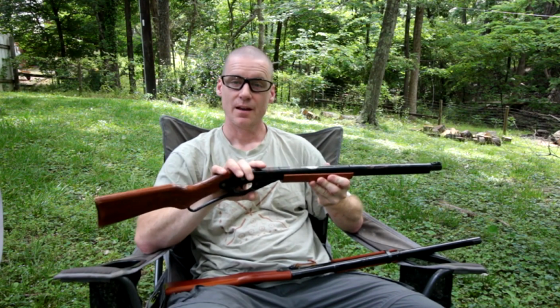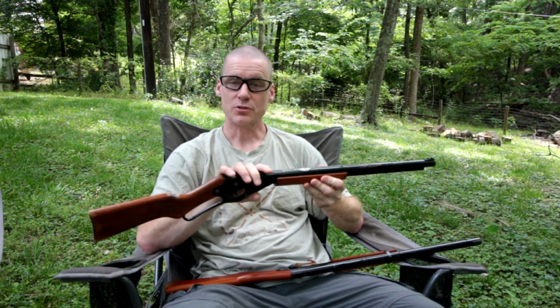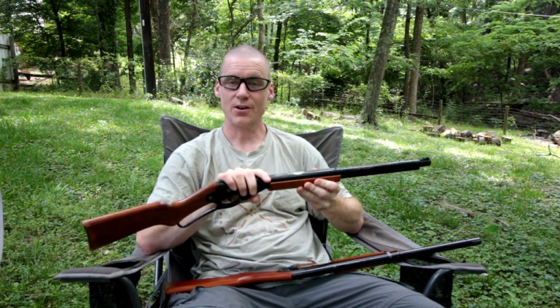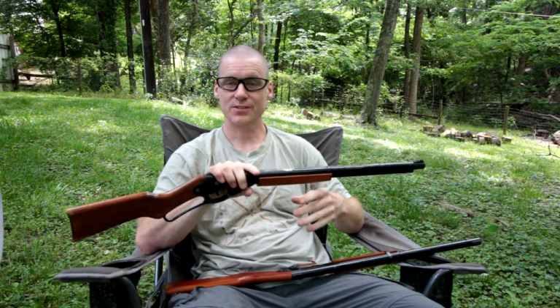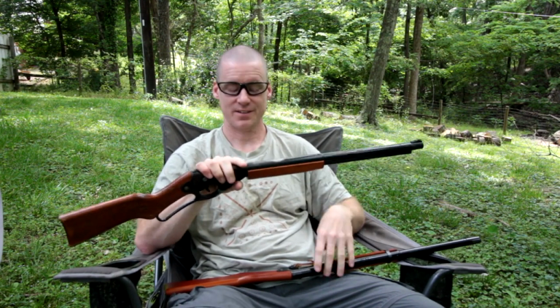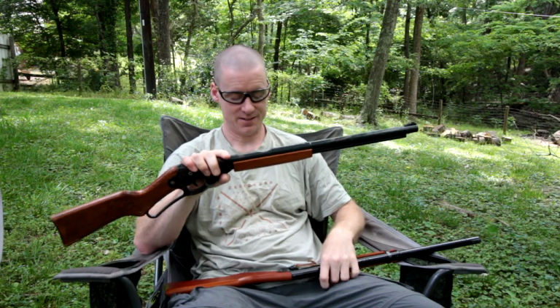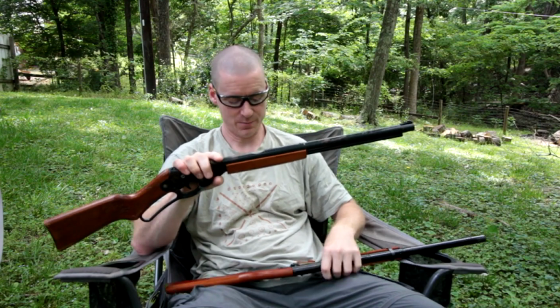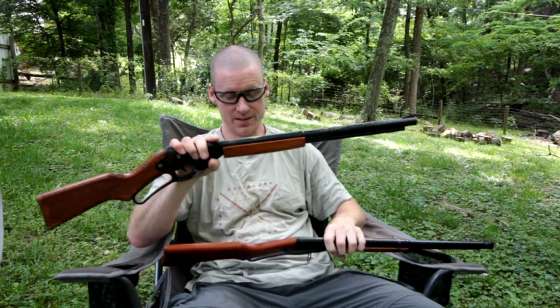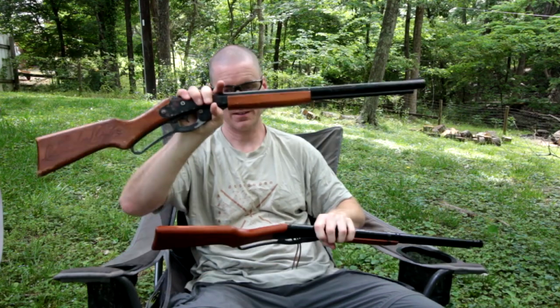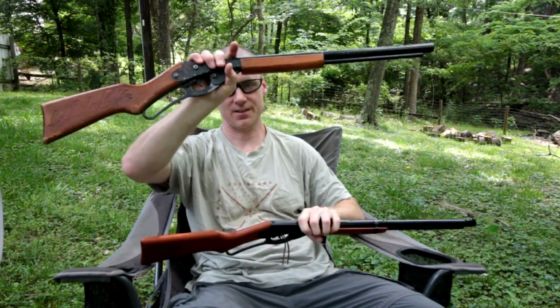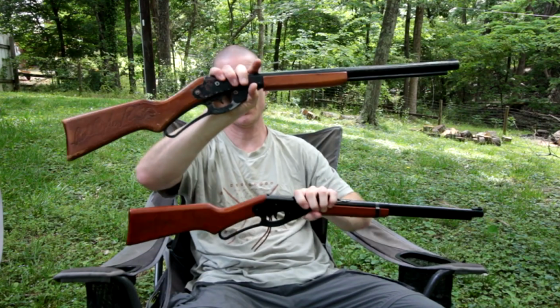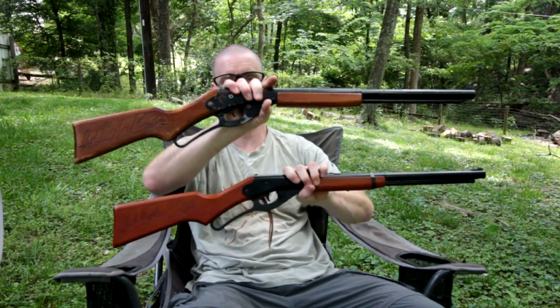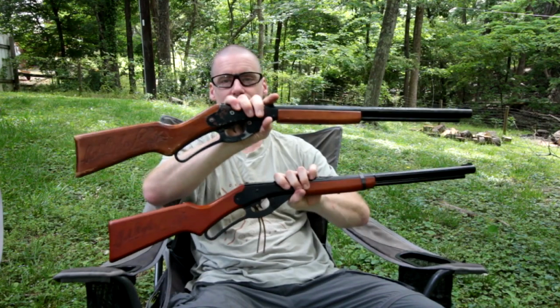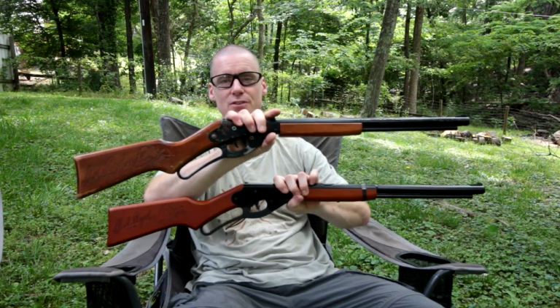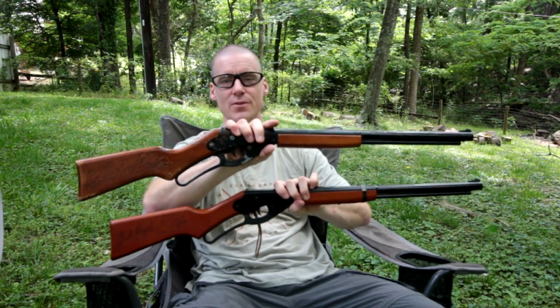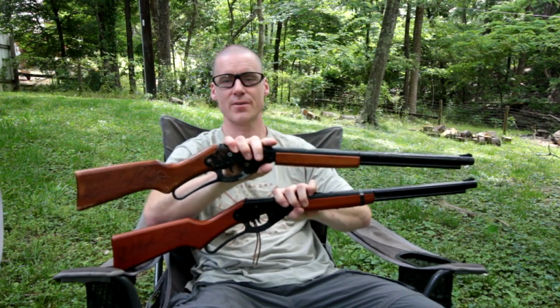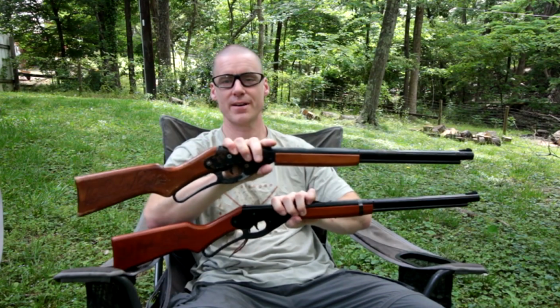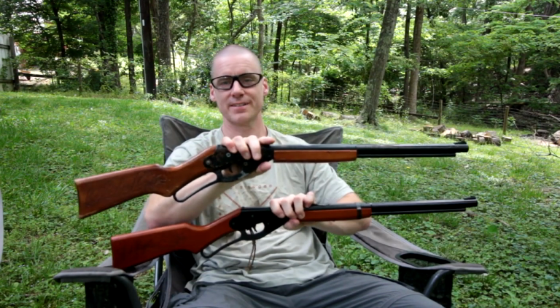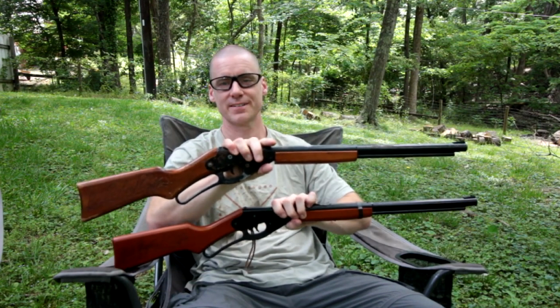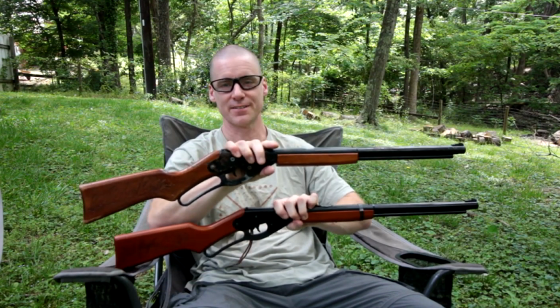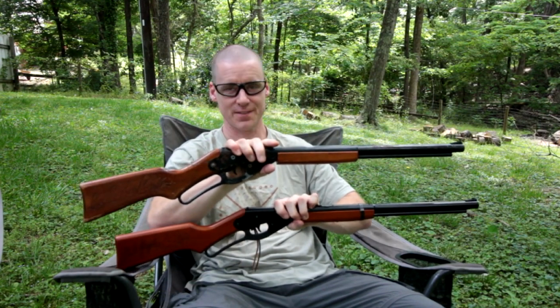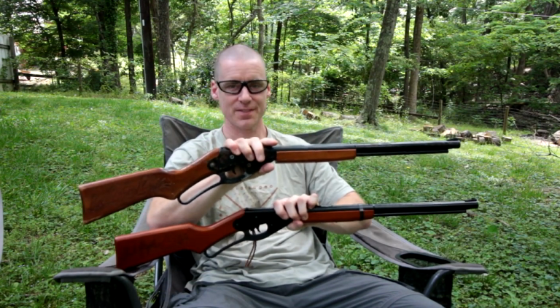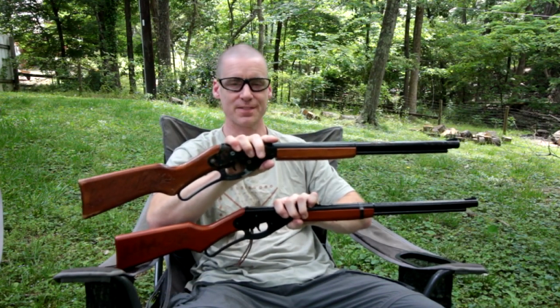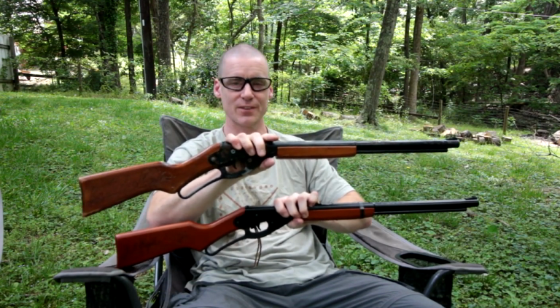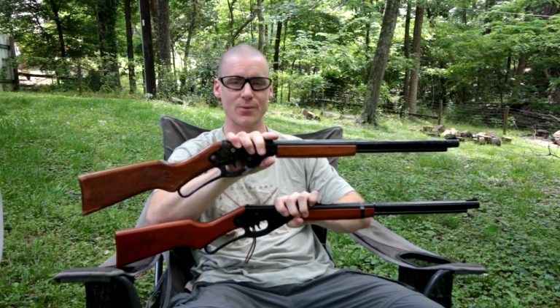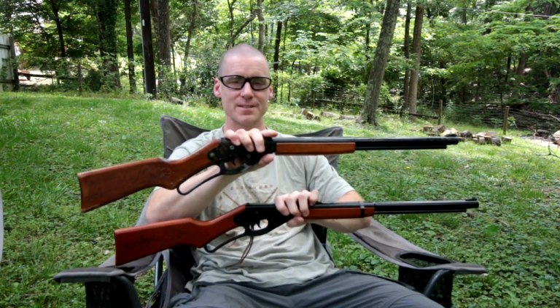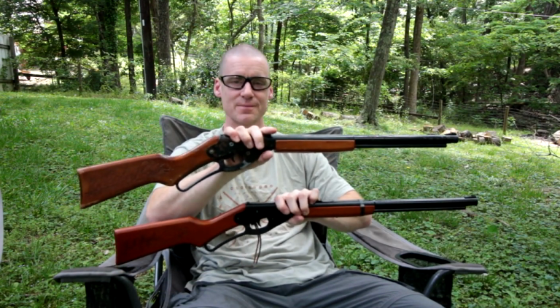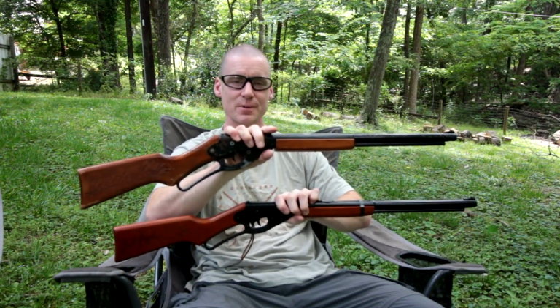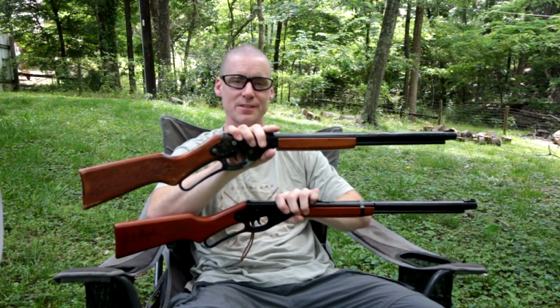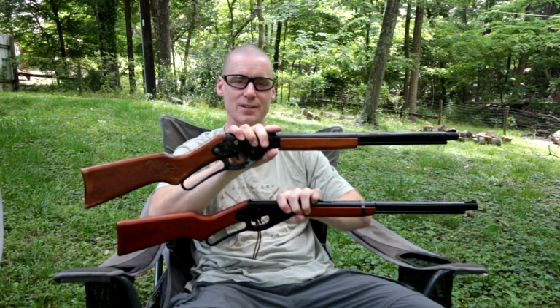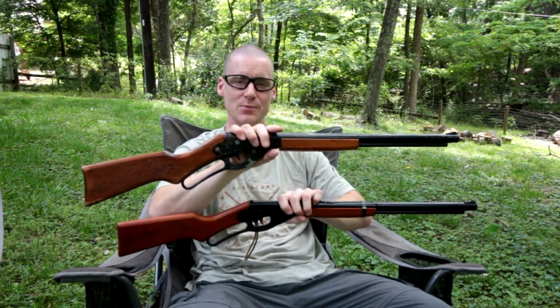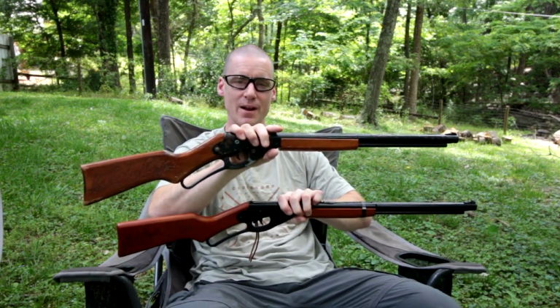I'm Charles. This has been Old vs. New Red Rider. Thanks for watching. Please like and subscribe.